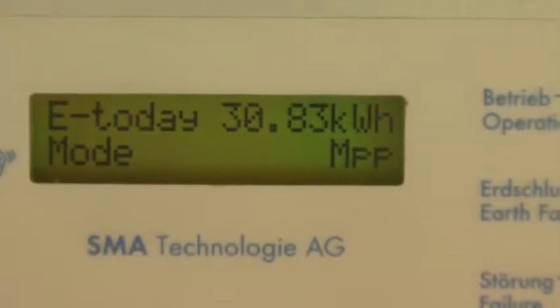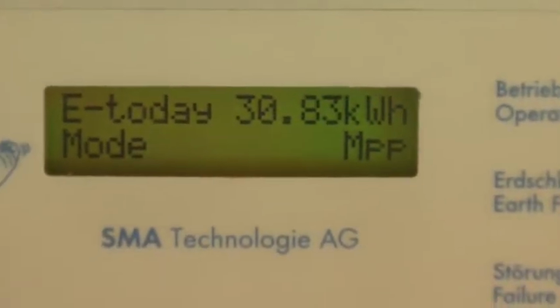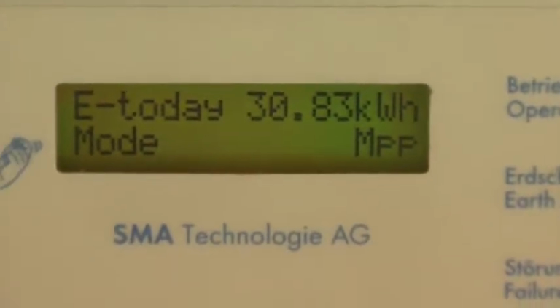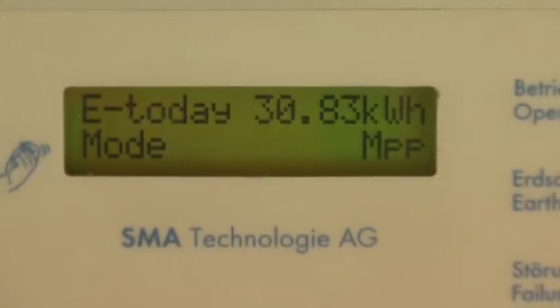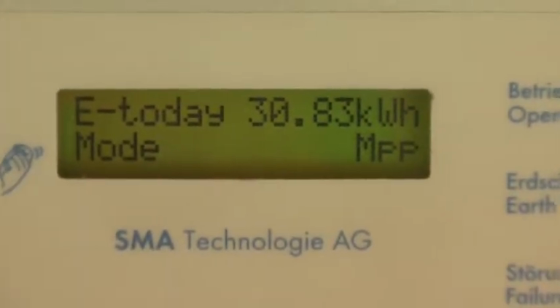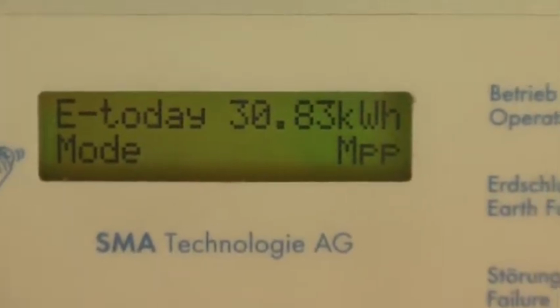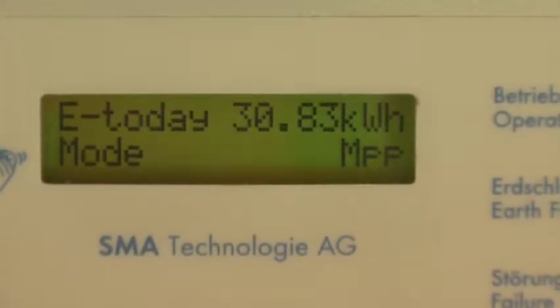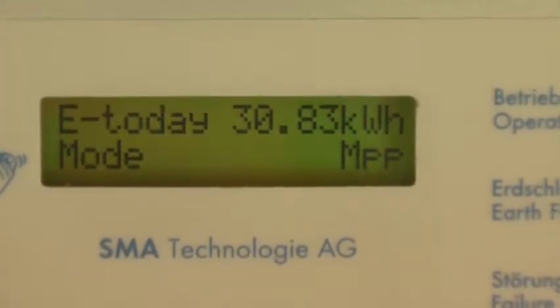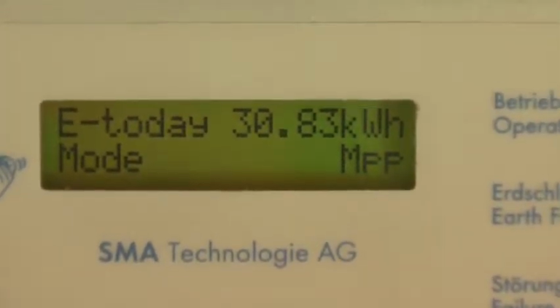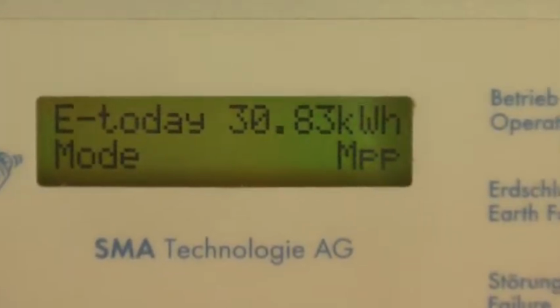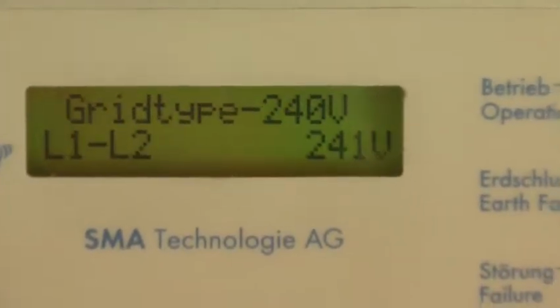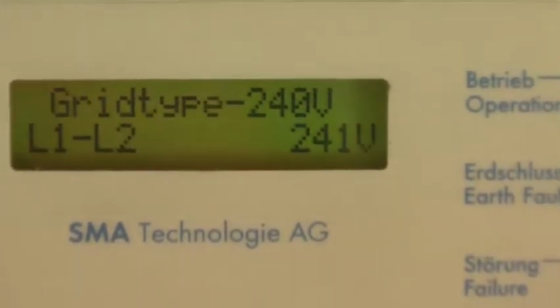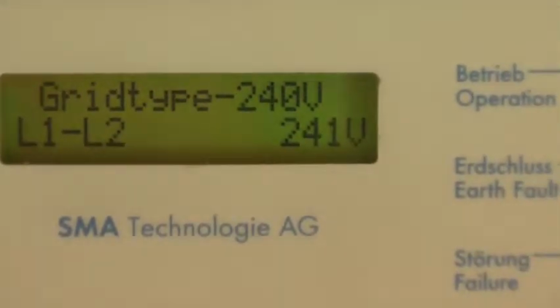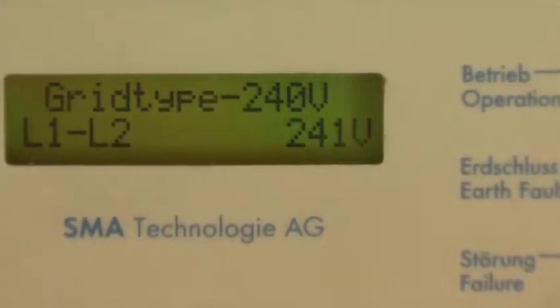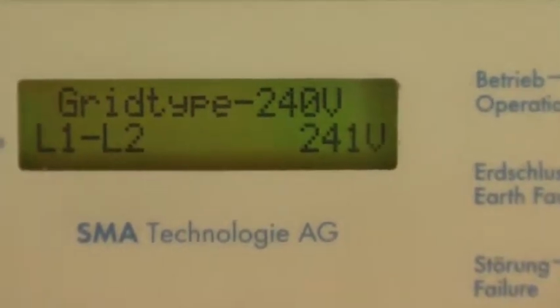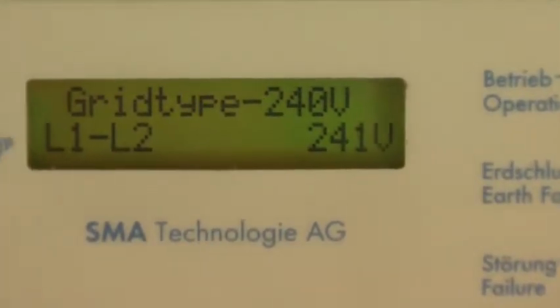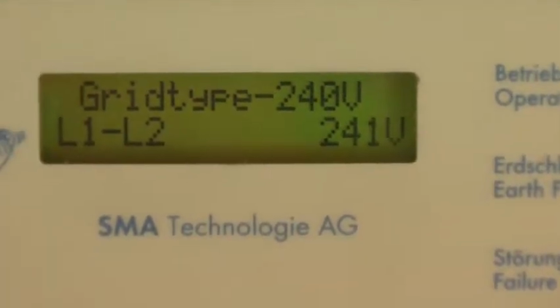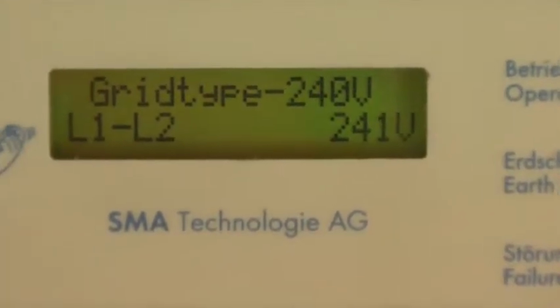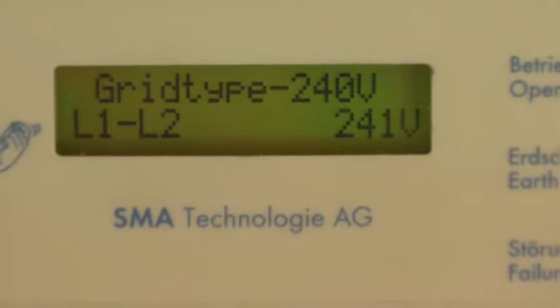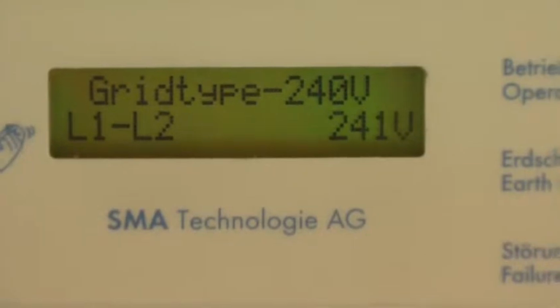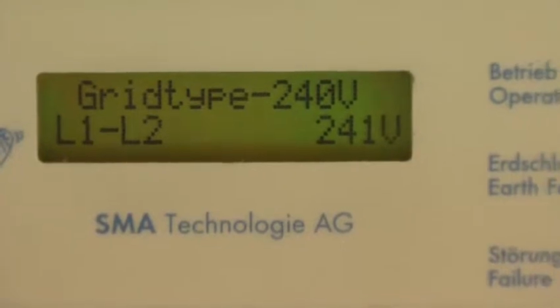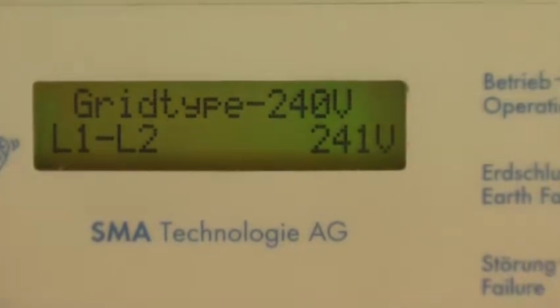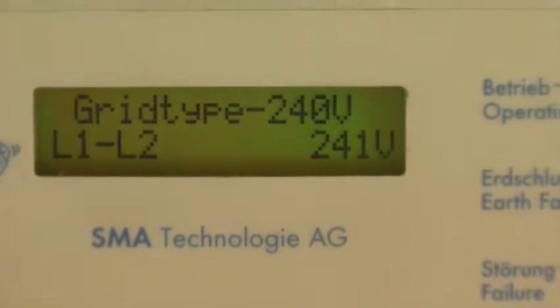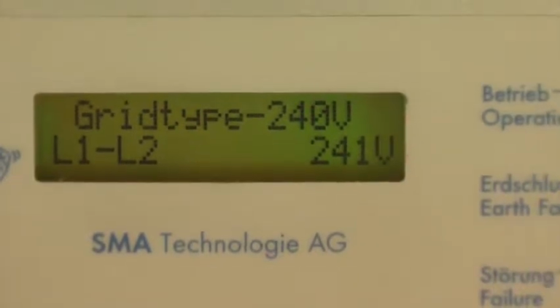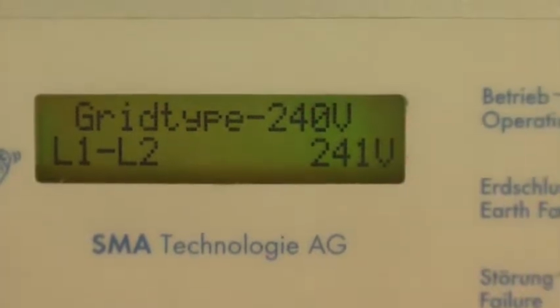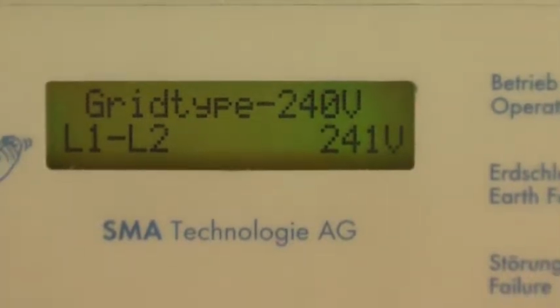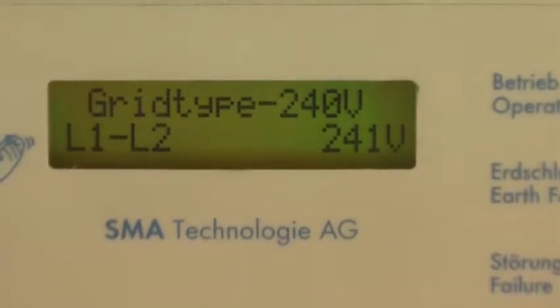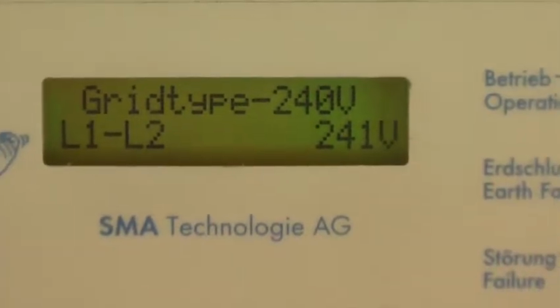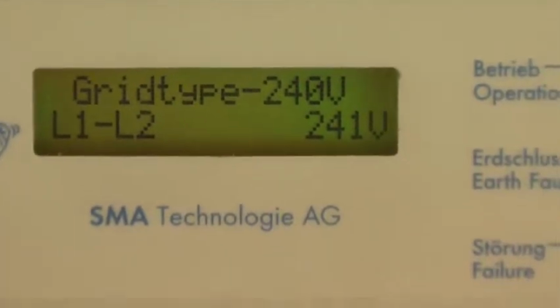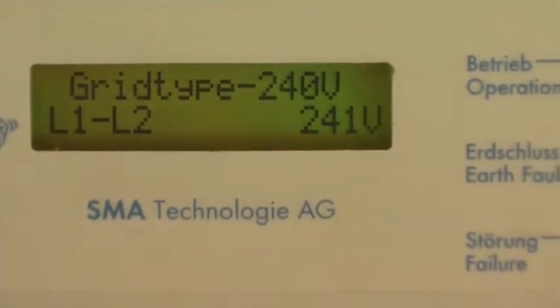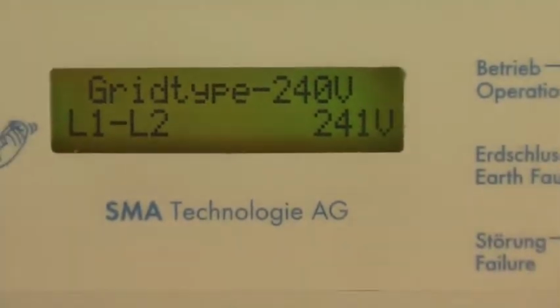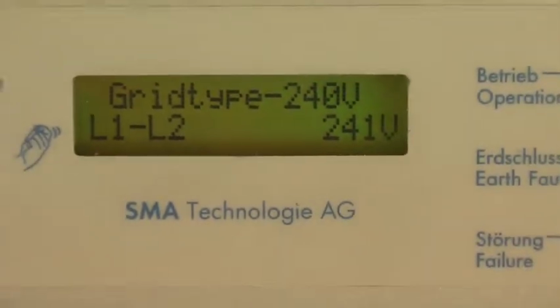Today I've generated 30 kilowatts. And then it just cycles through all this information.